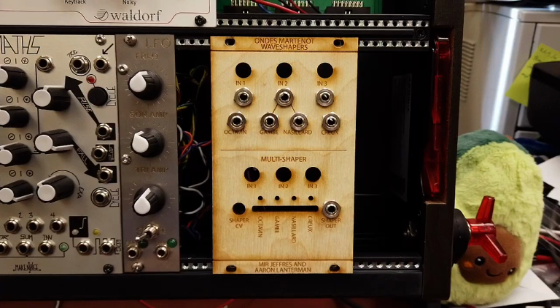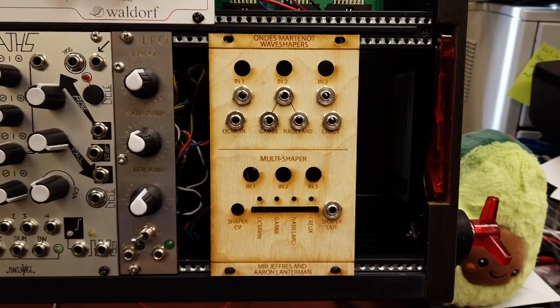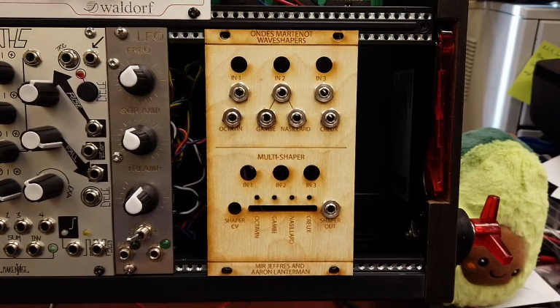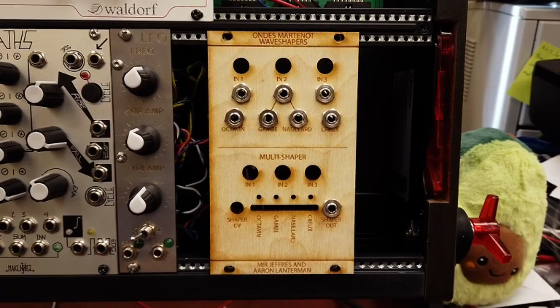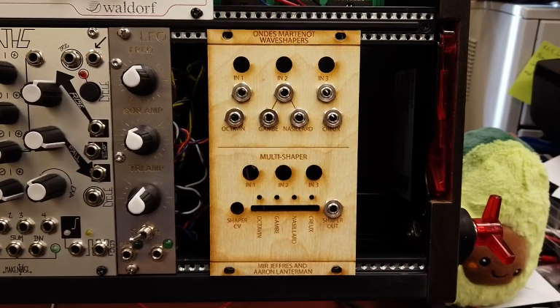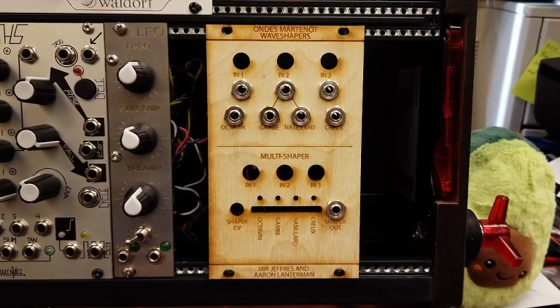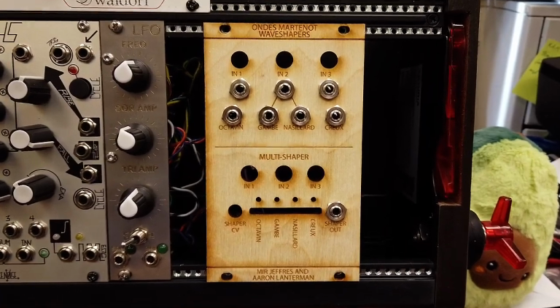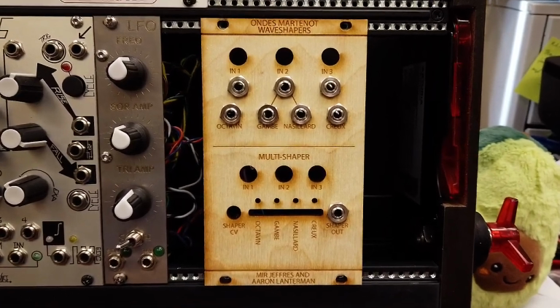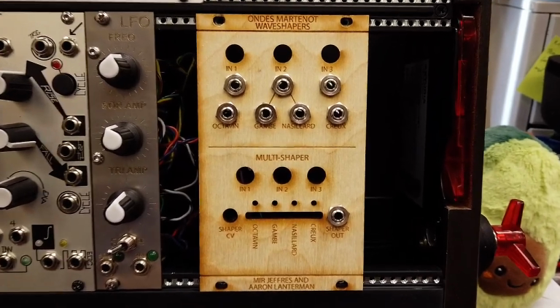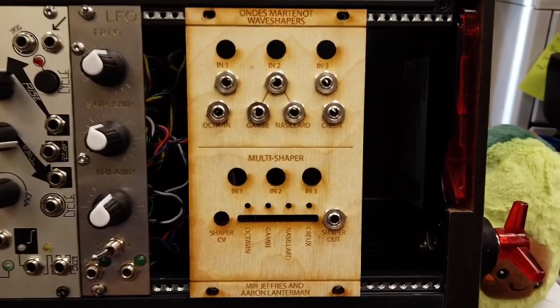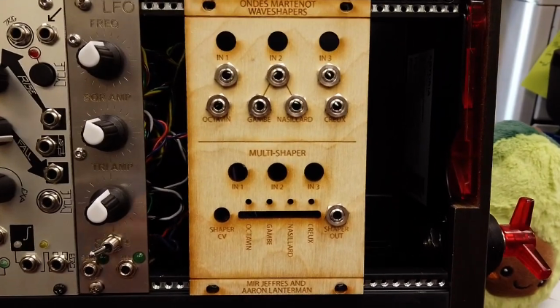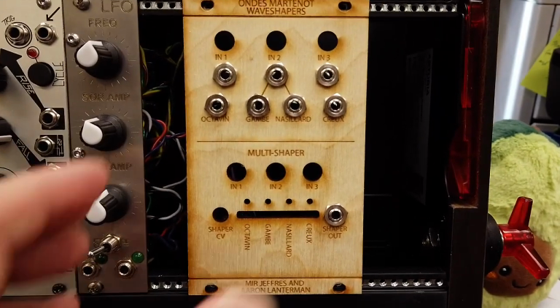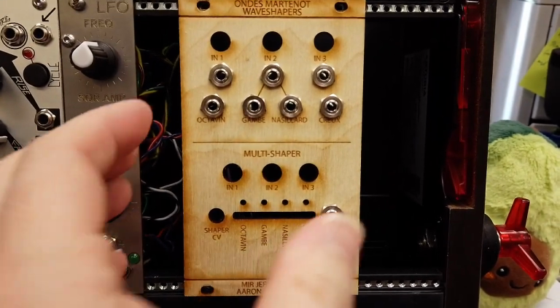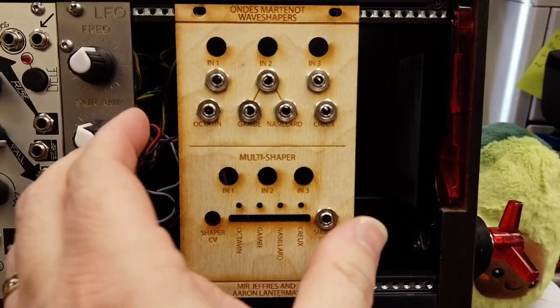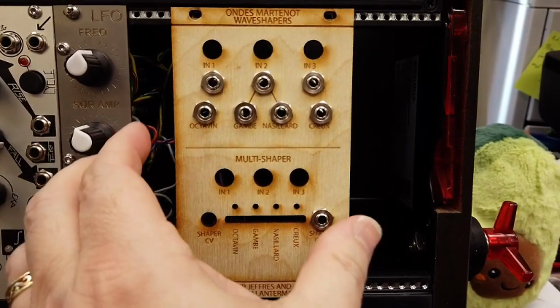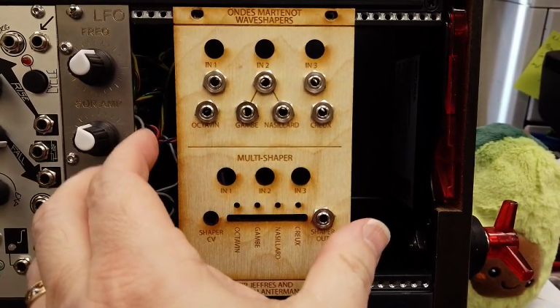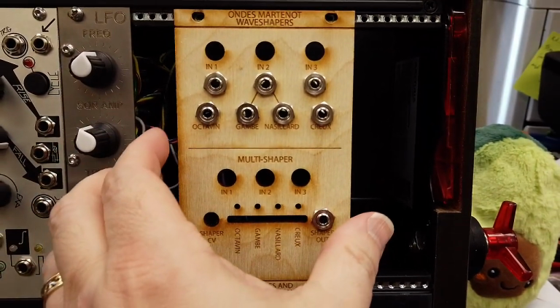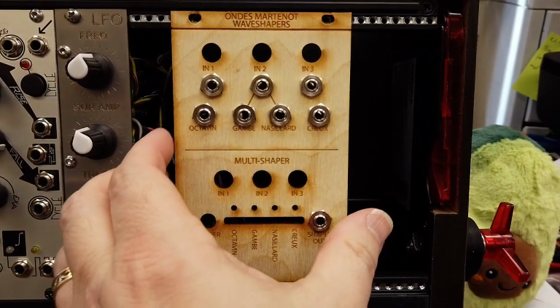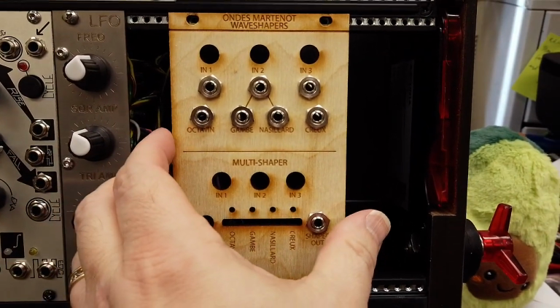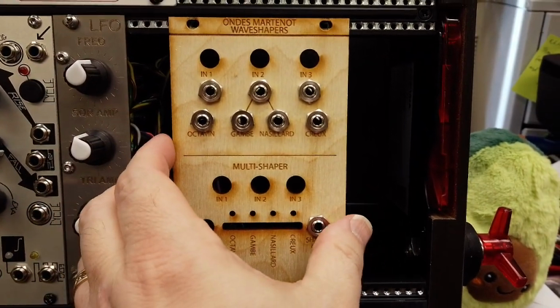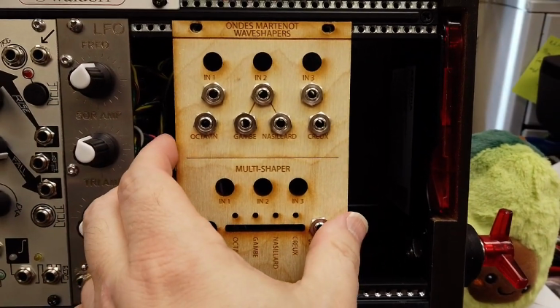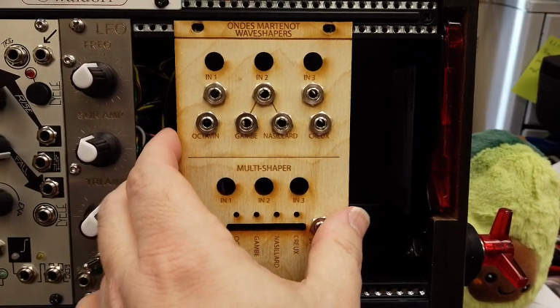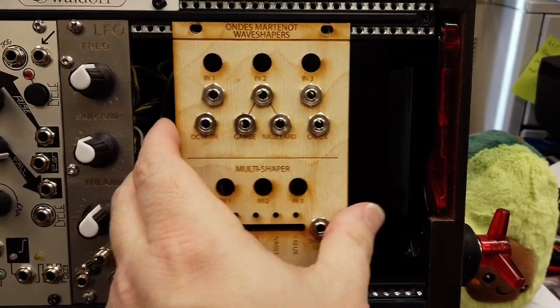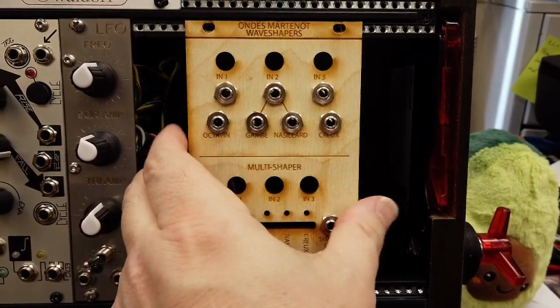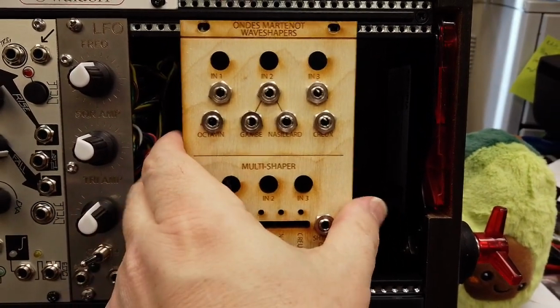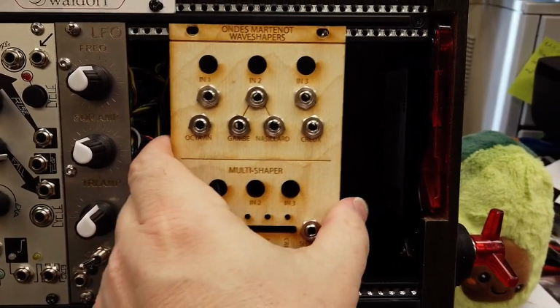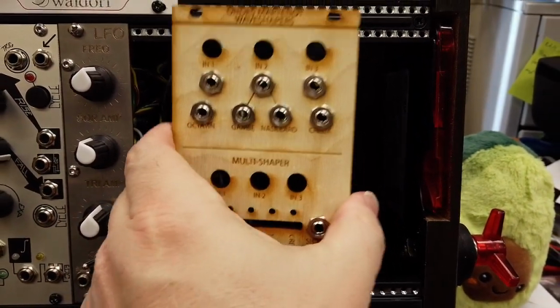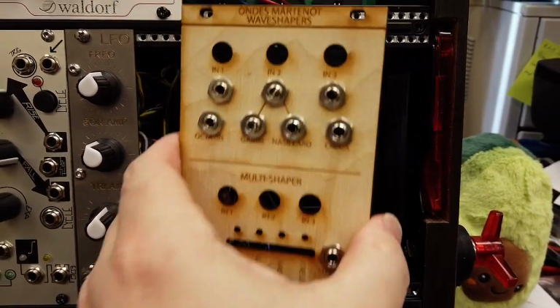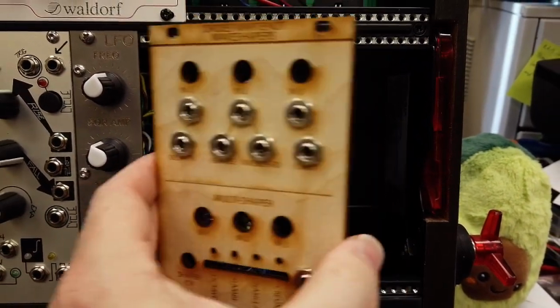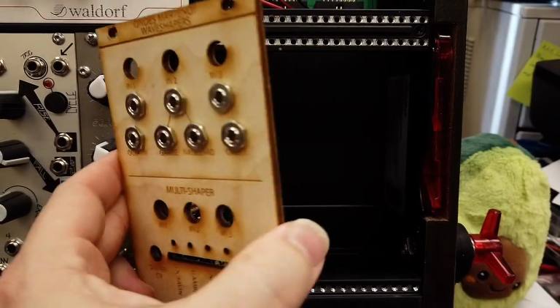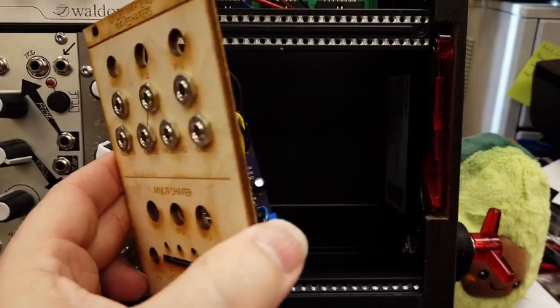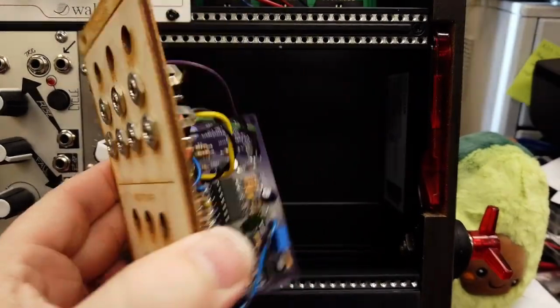Hi there. My name is Aaron Lanchman. I'm a professor of electrical and computer engineering at Georgia Tech.